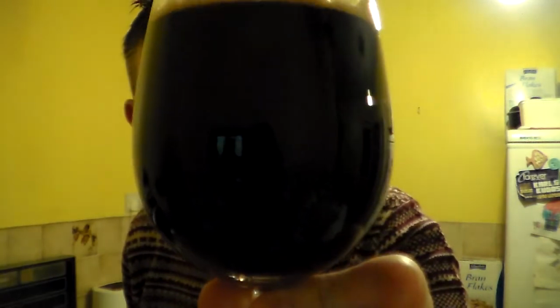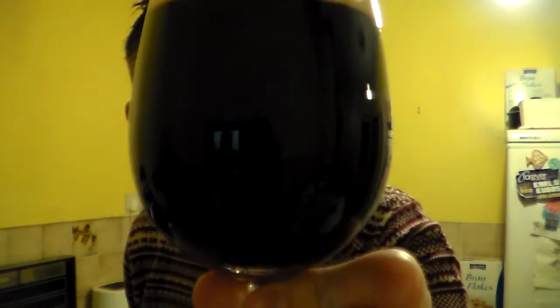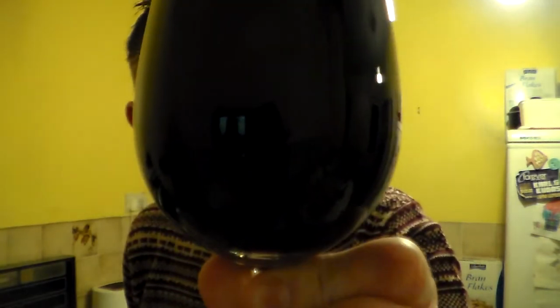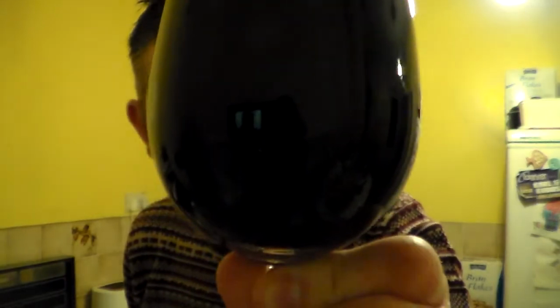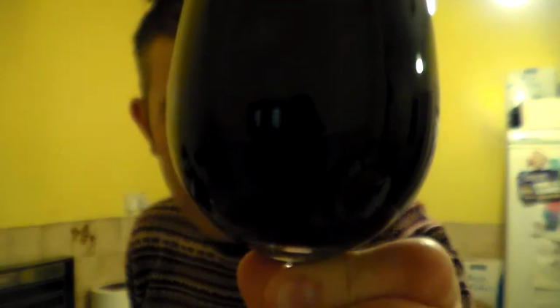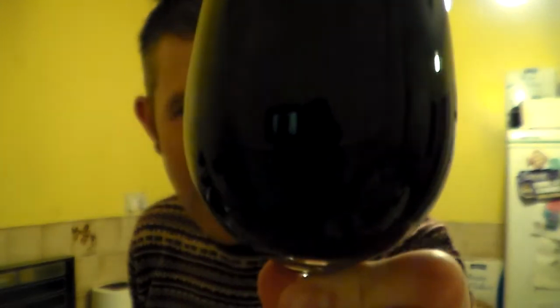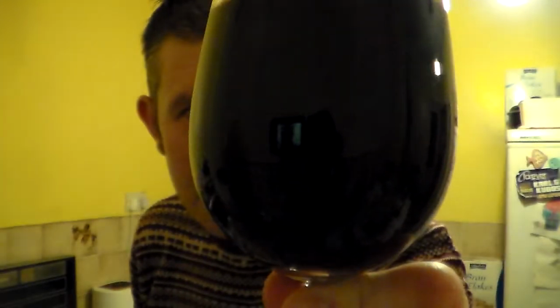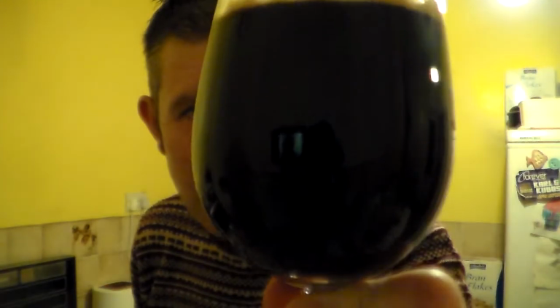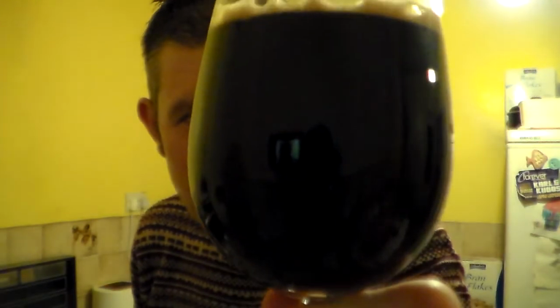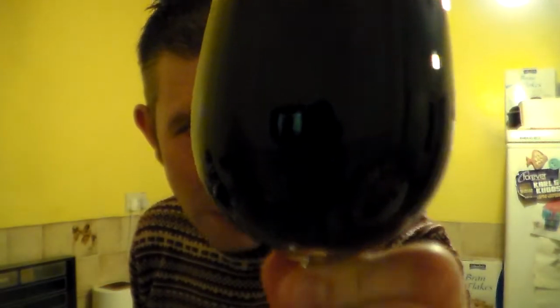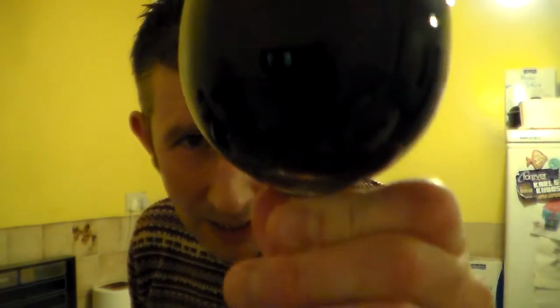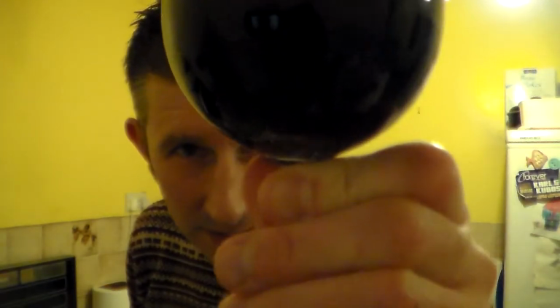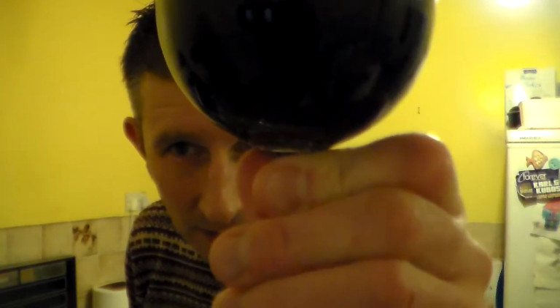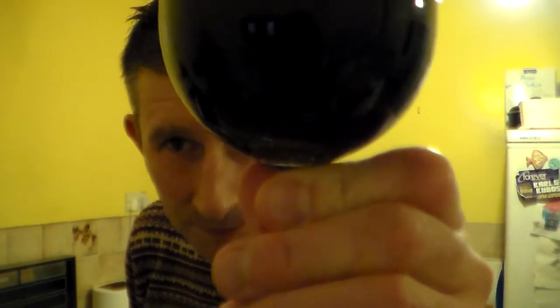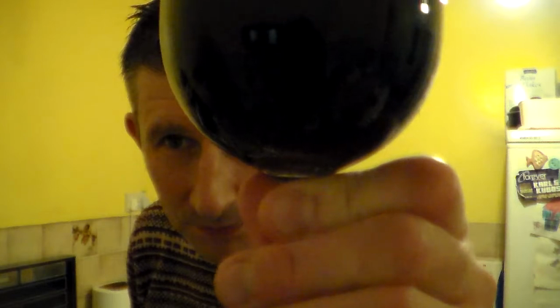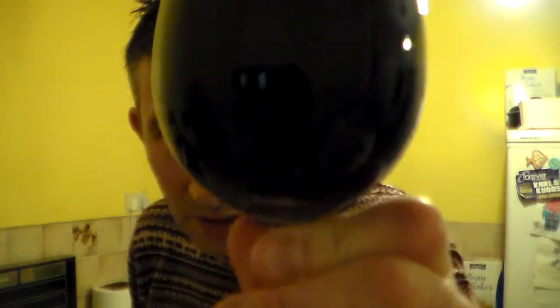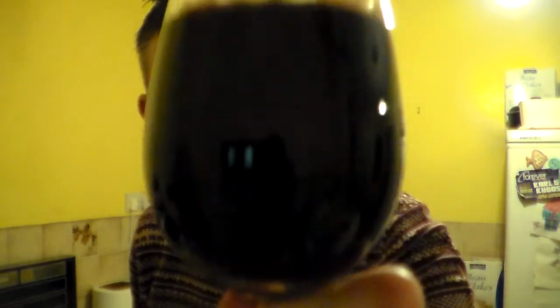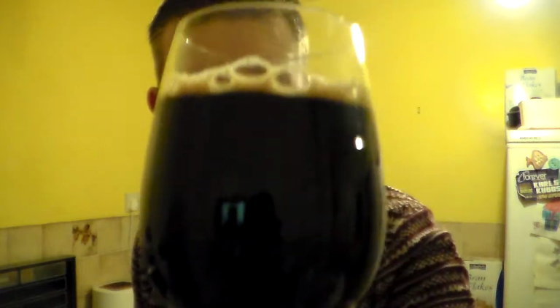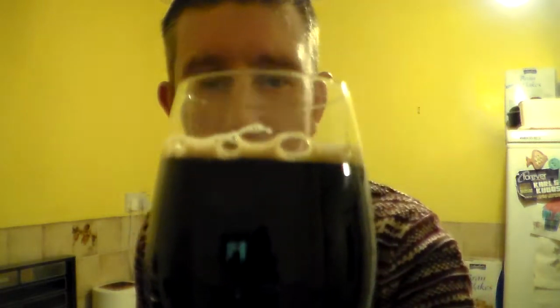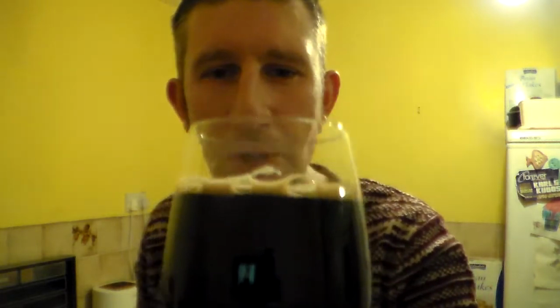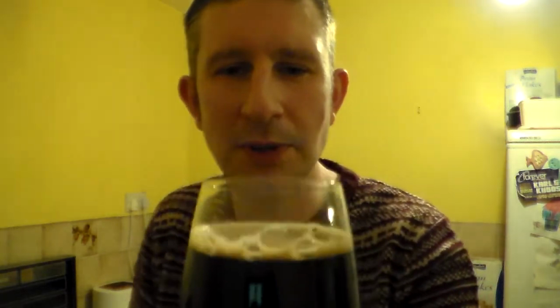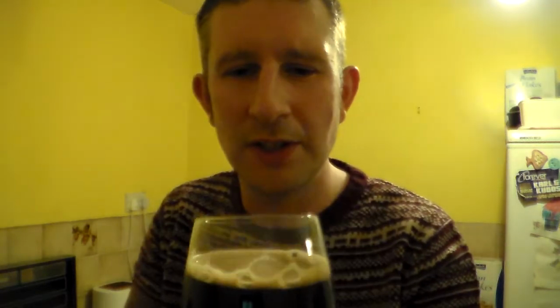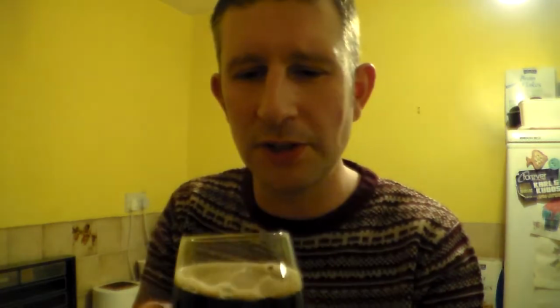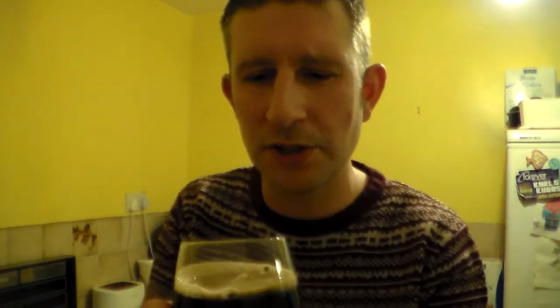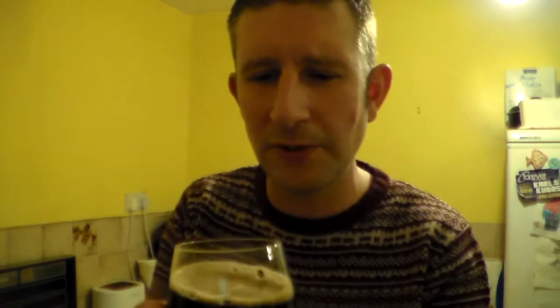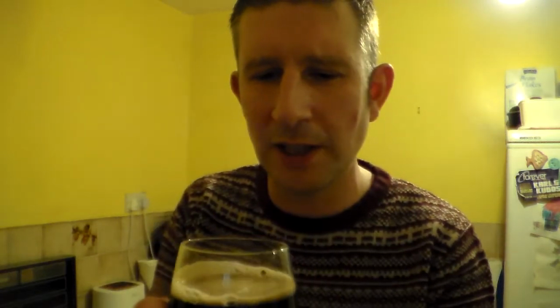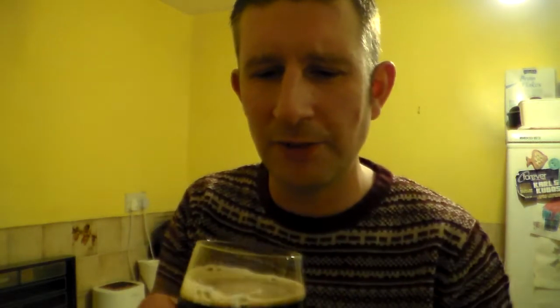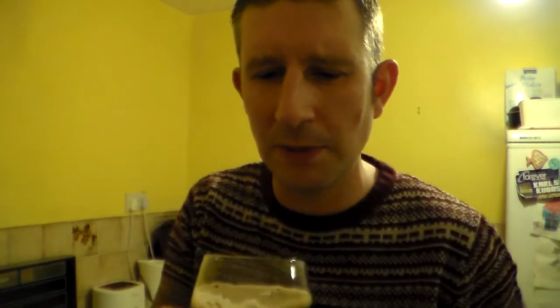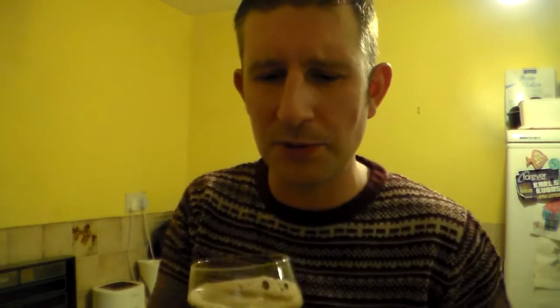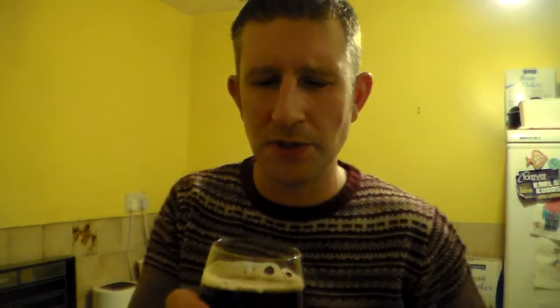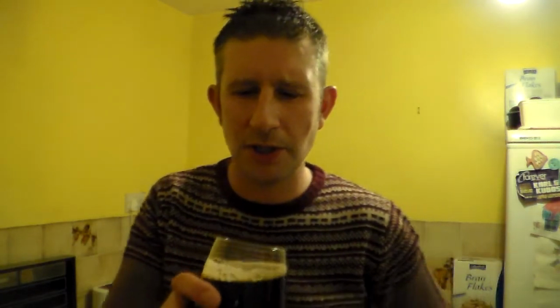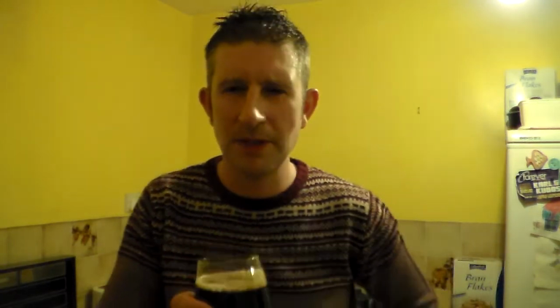Jet black — absolutely jet black in colour, no light getting through whatsoever. Nice coffee-coloured few bubbles on the top.